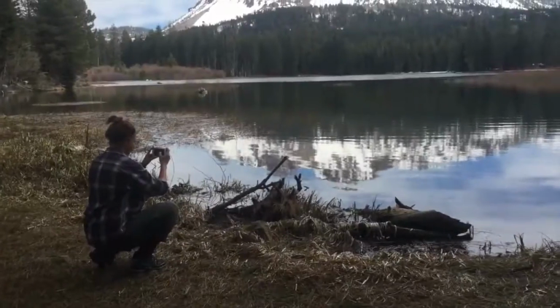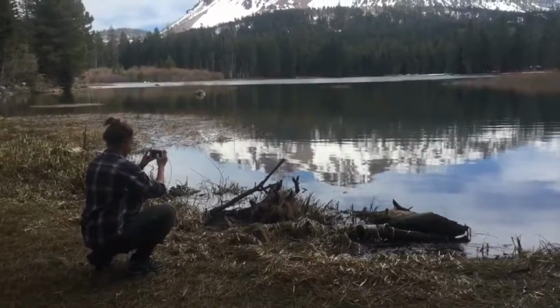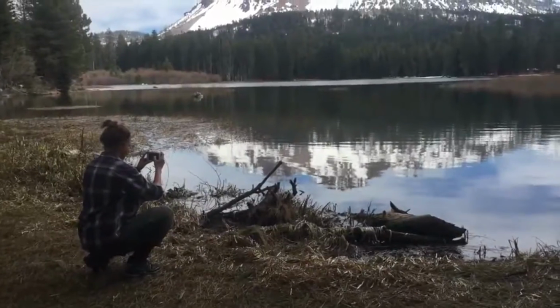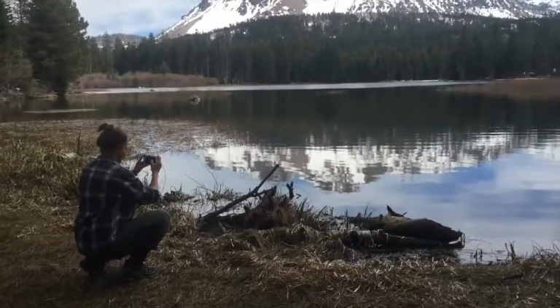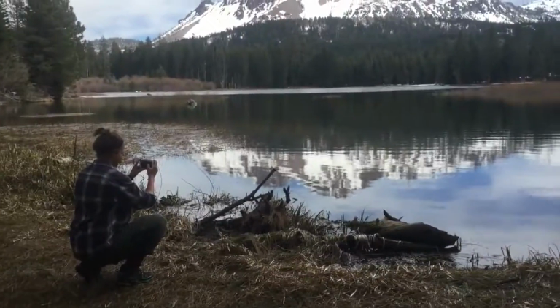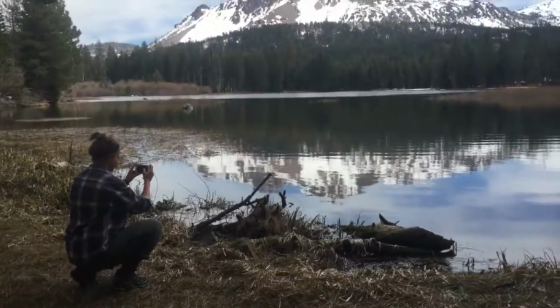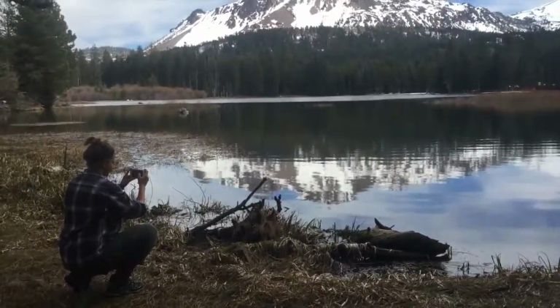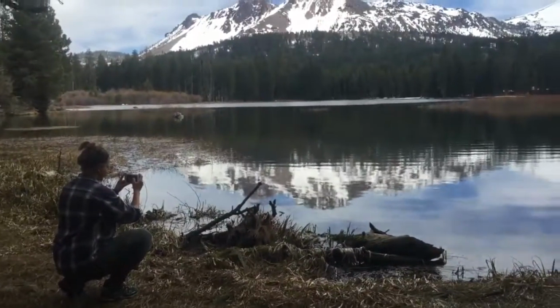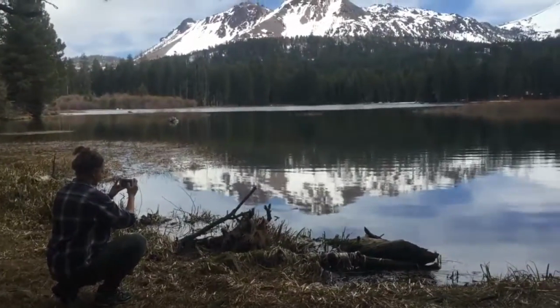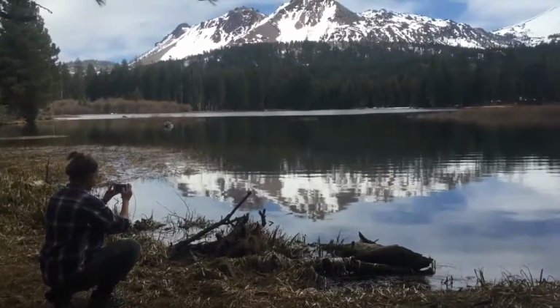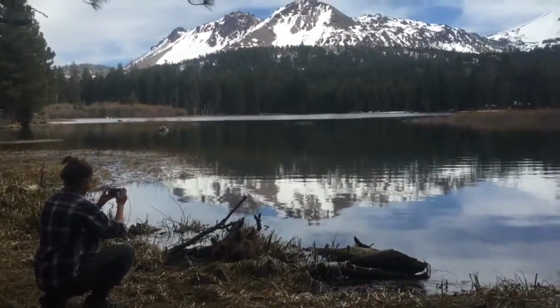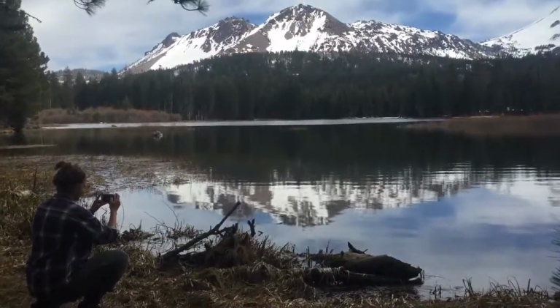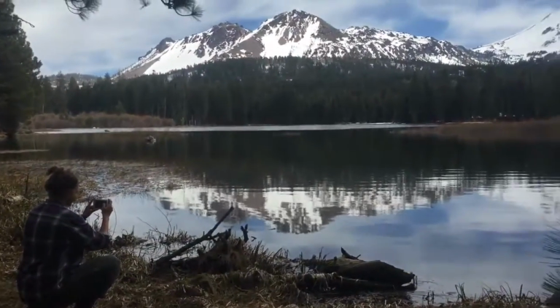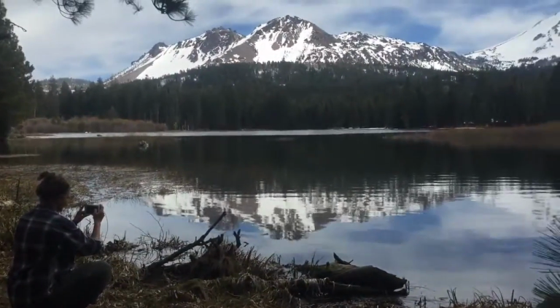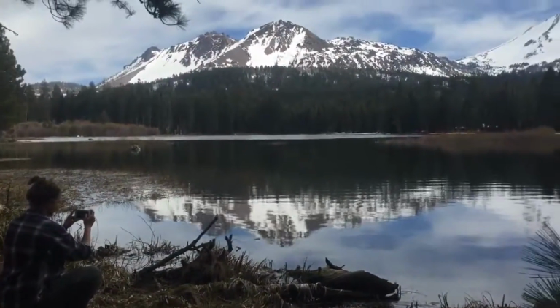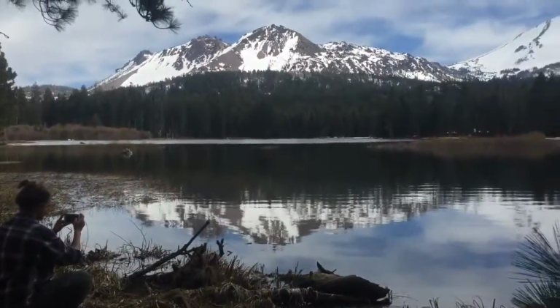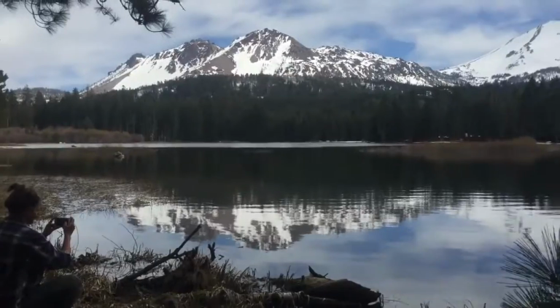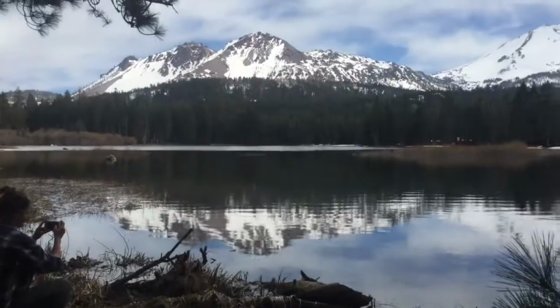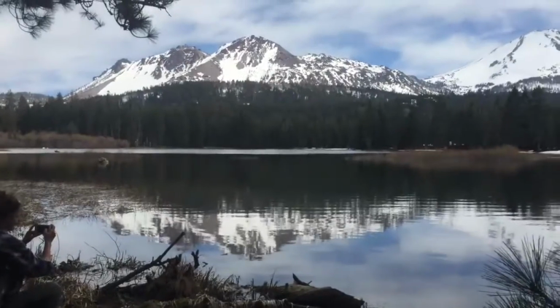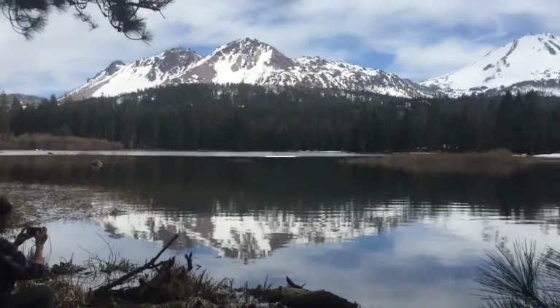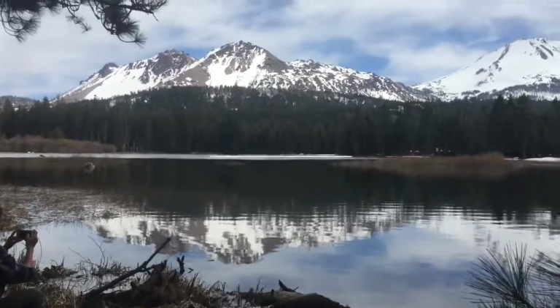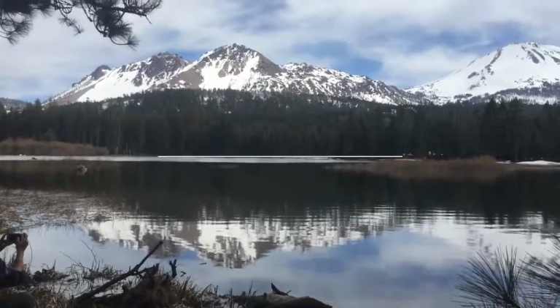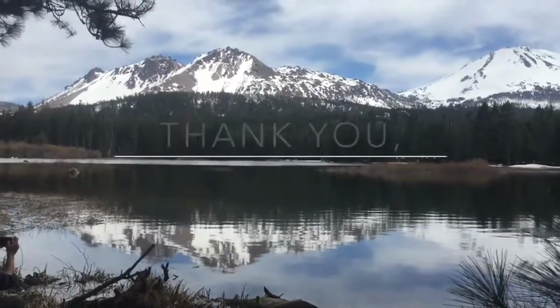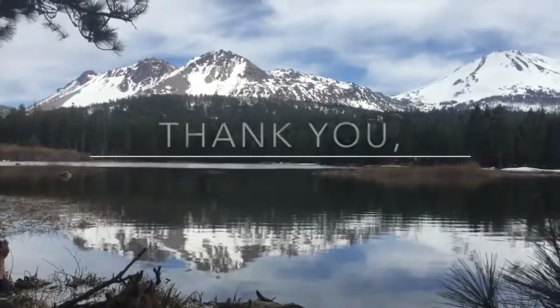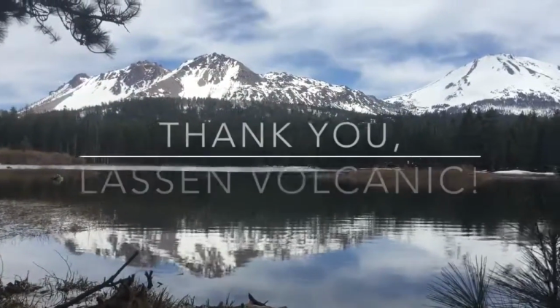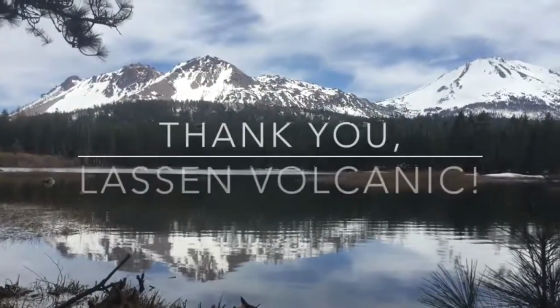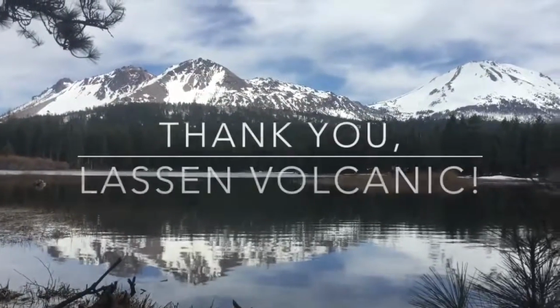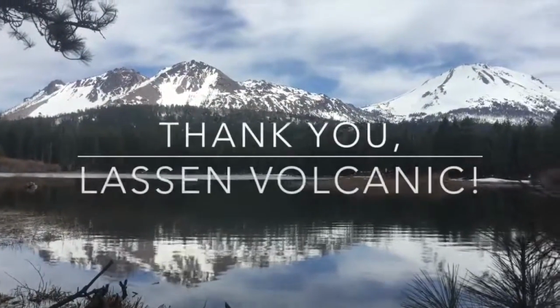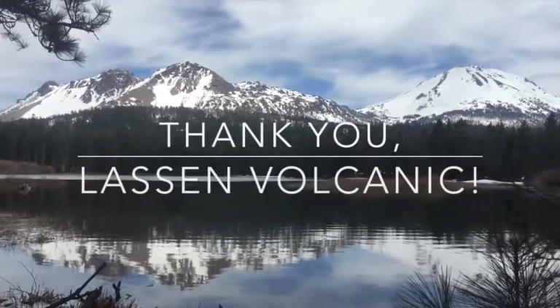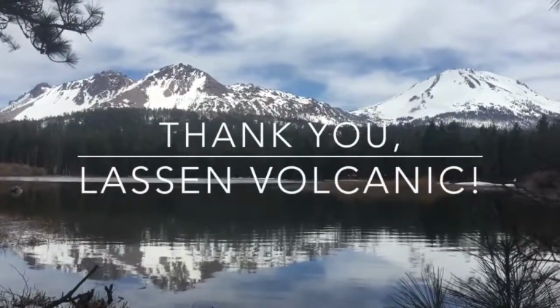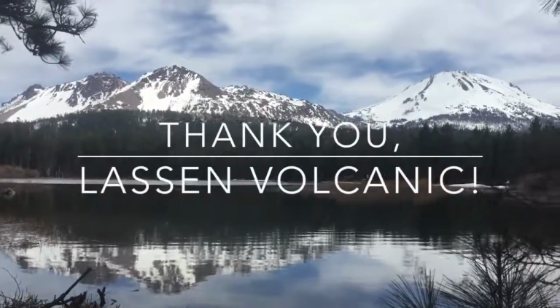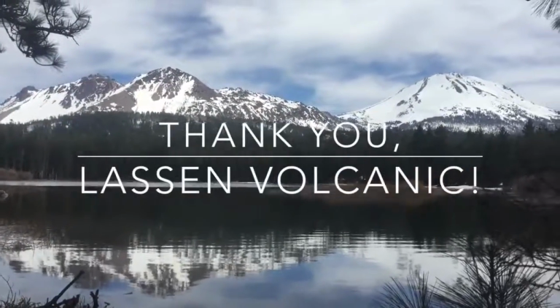And then we had a little fun tightrope walking. In the end we realized that Lassen's worth a visit no matter what the season.